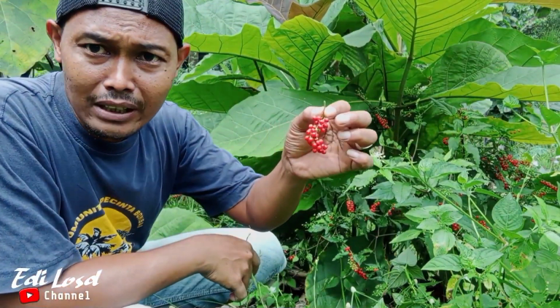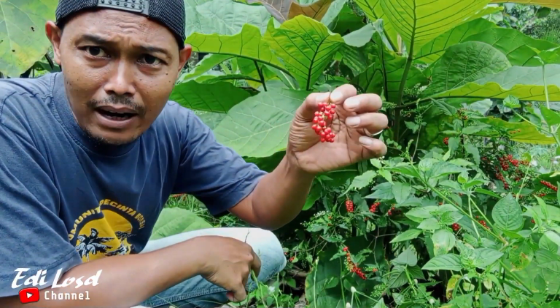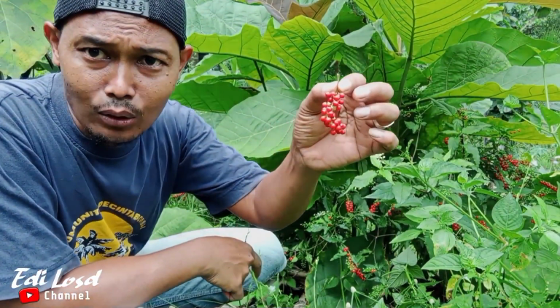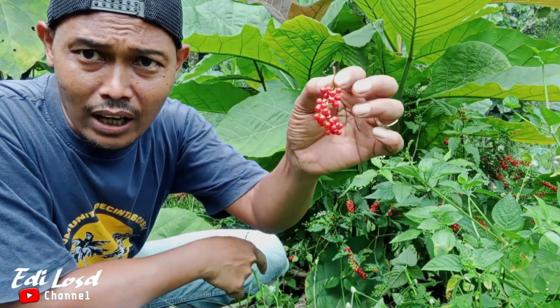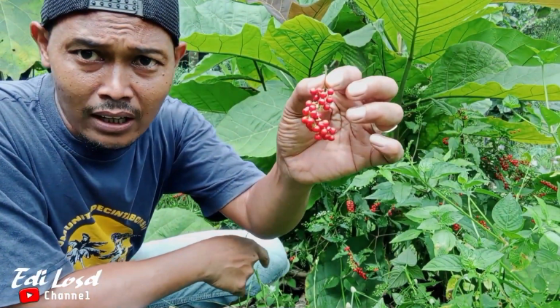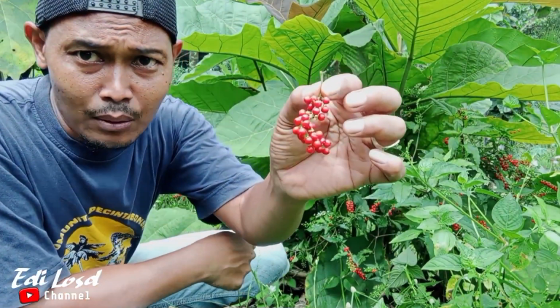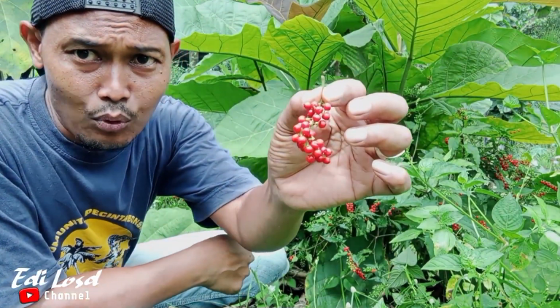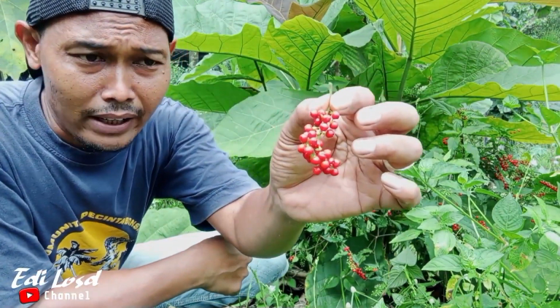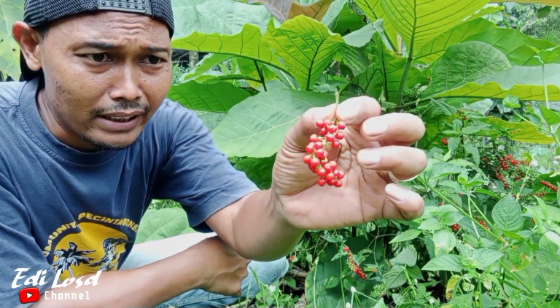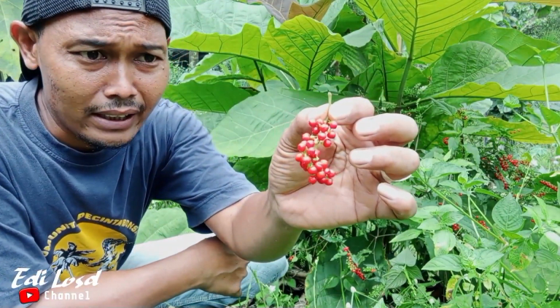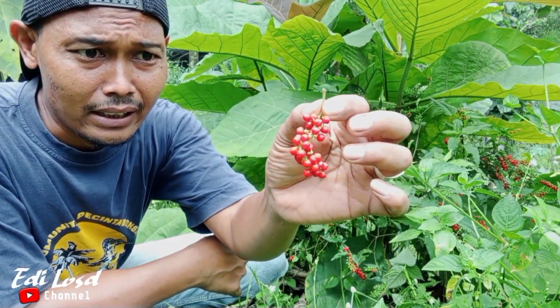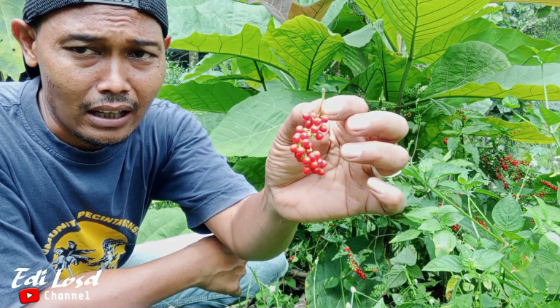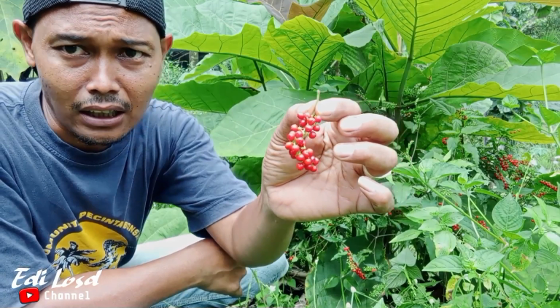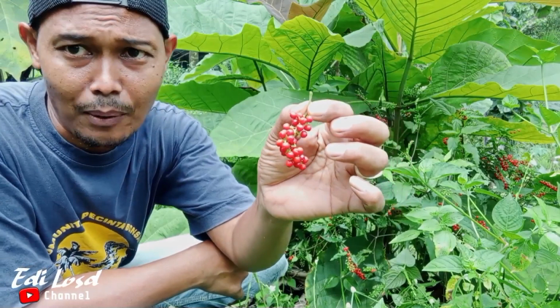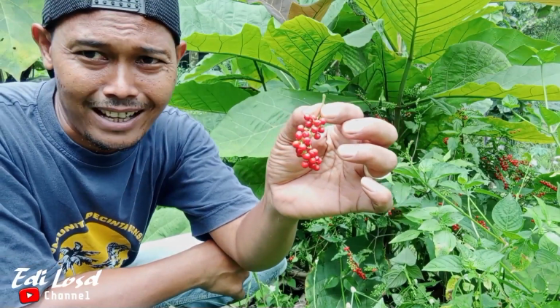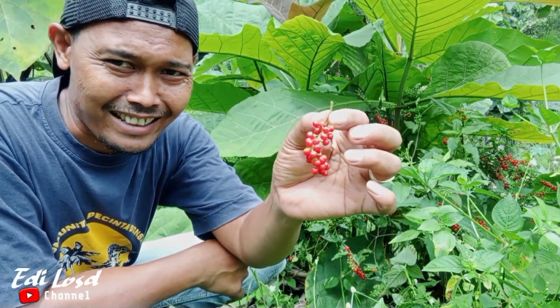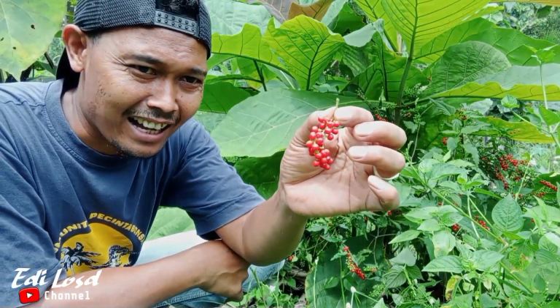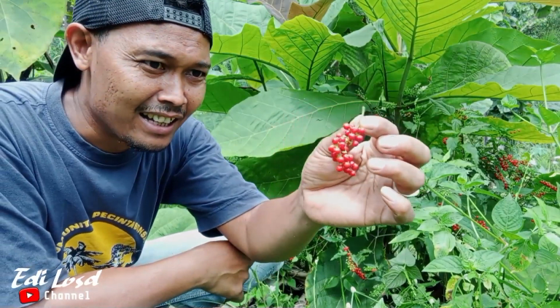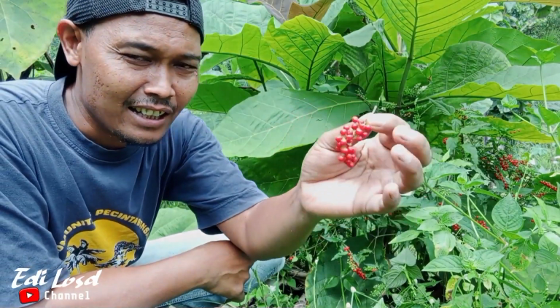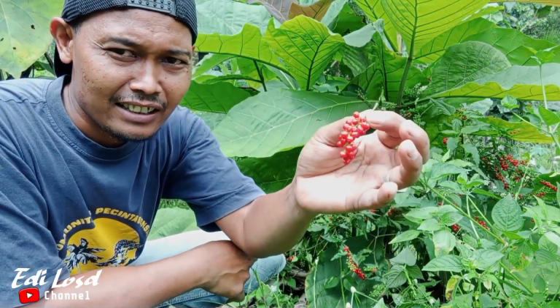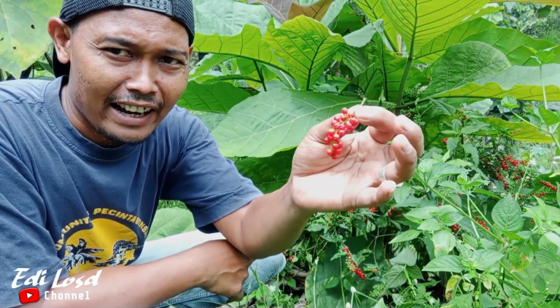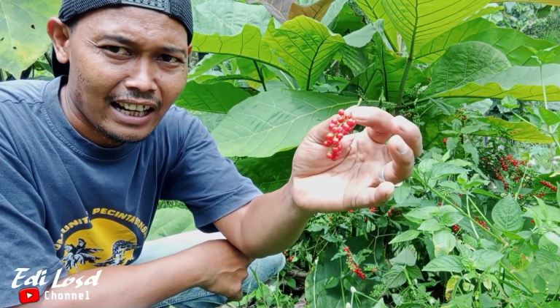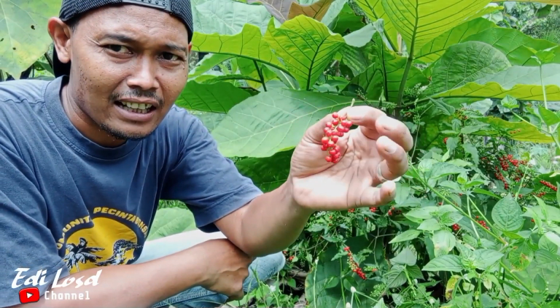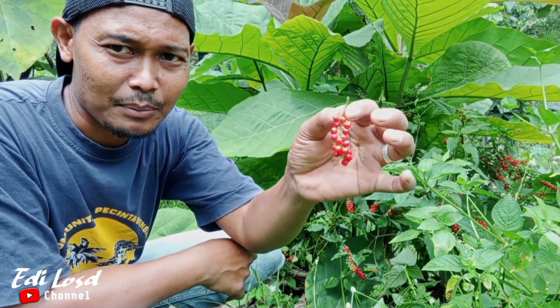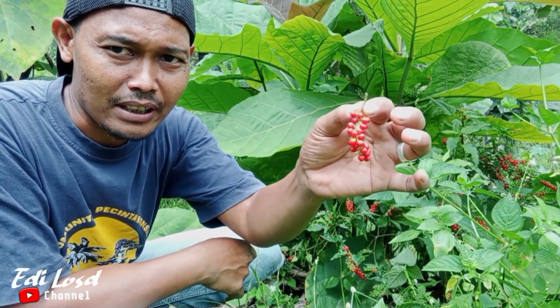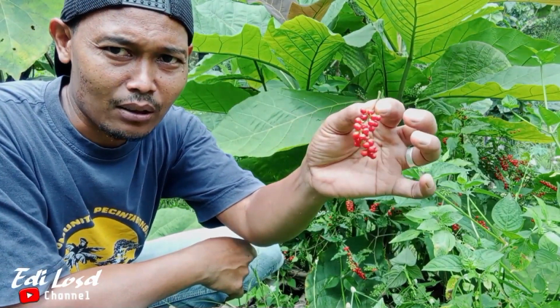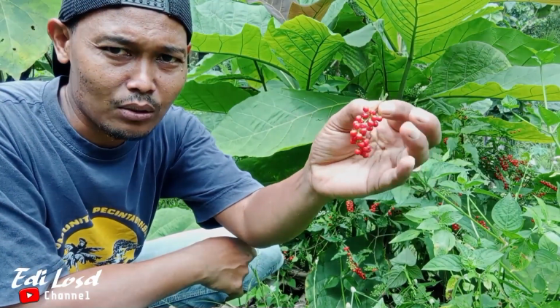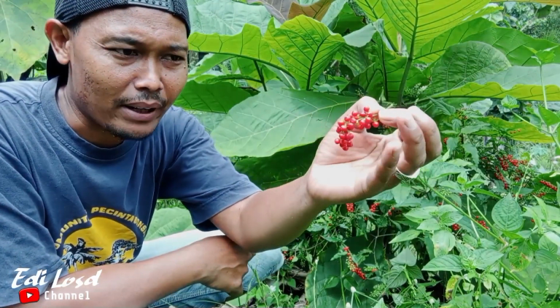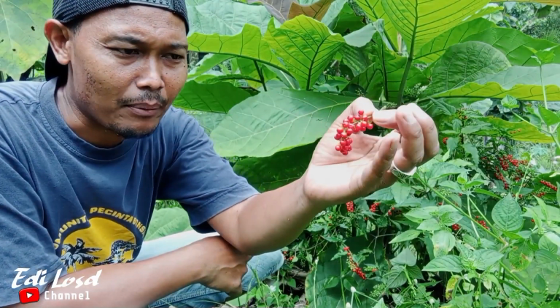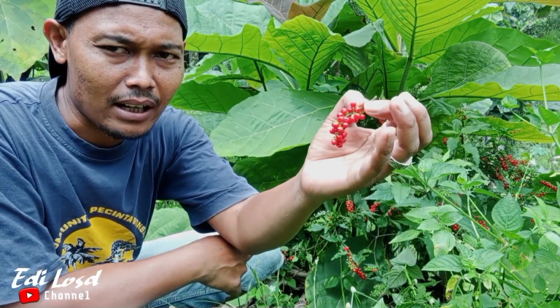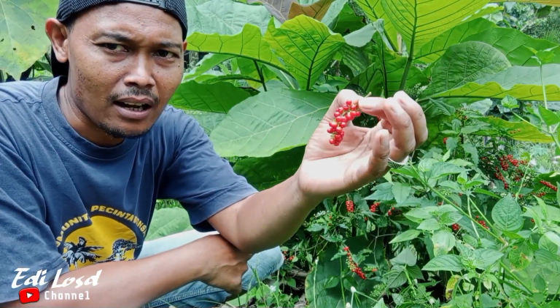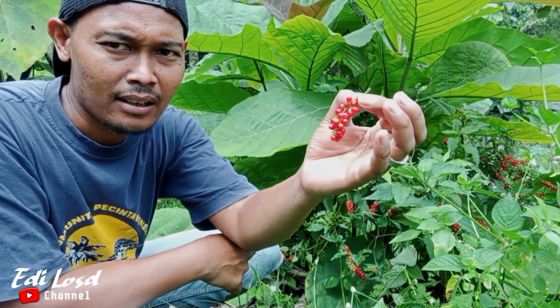Namun jangan dimakan ya, buah ini nggak tahu apa rasanya. Nggak enak lah, seperti anggur merah-merah.